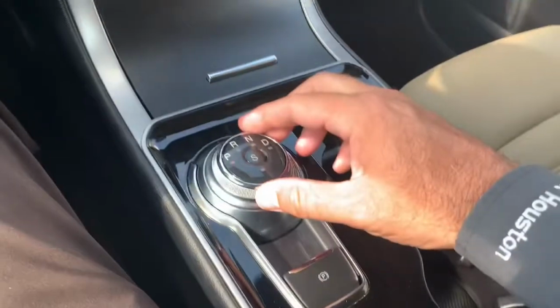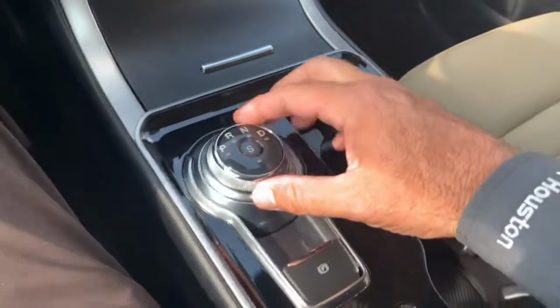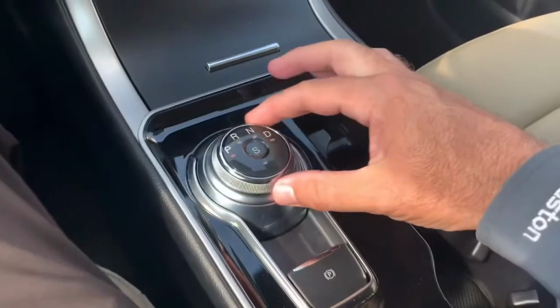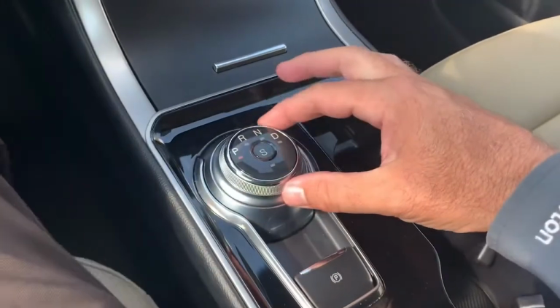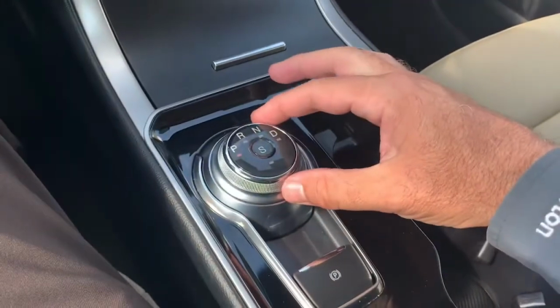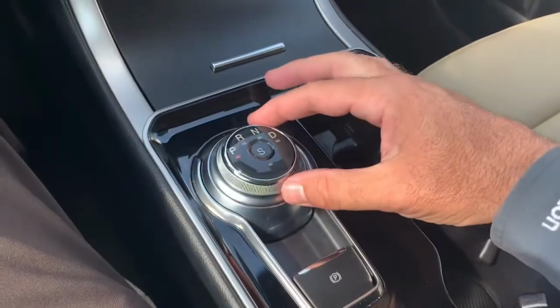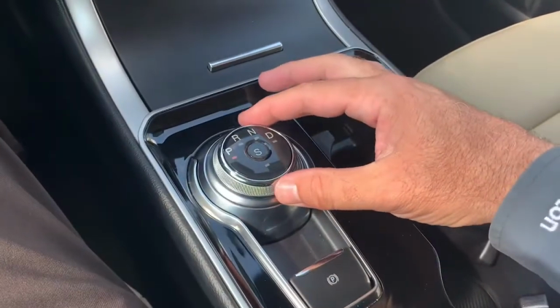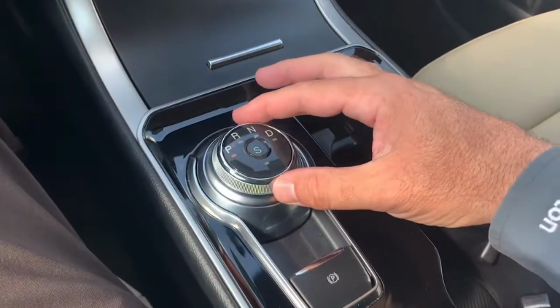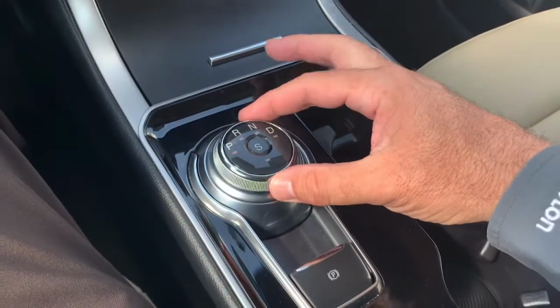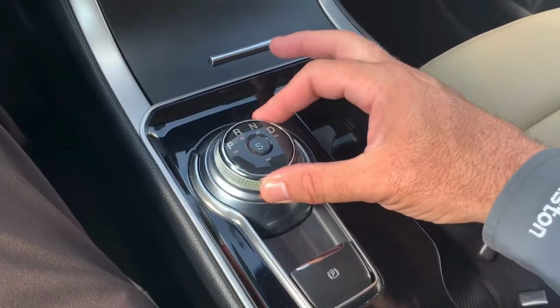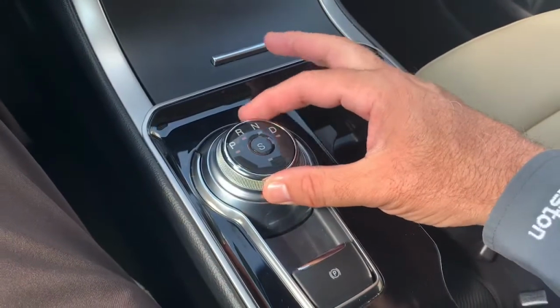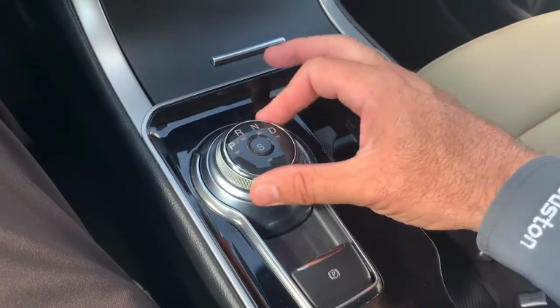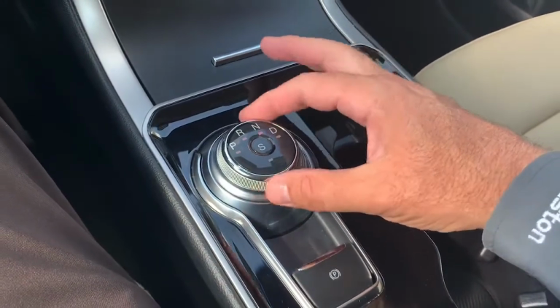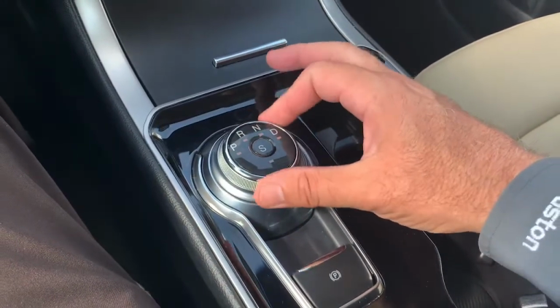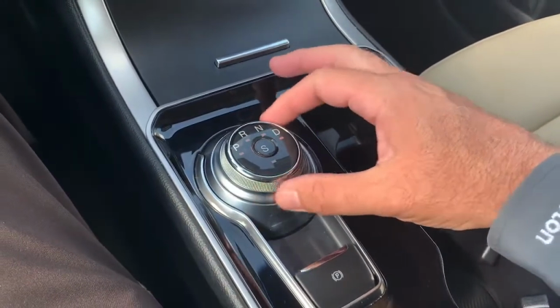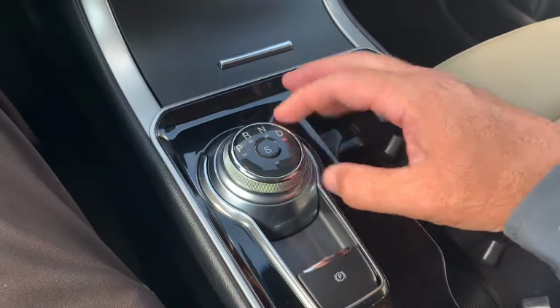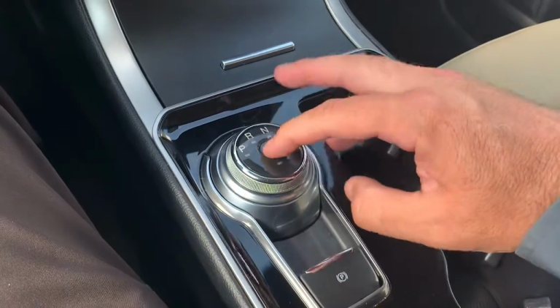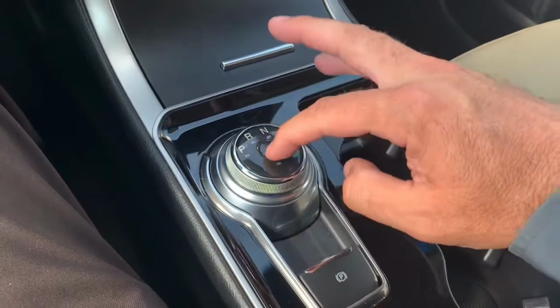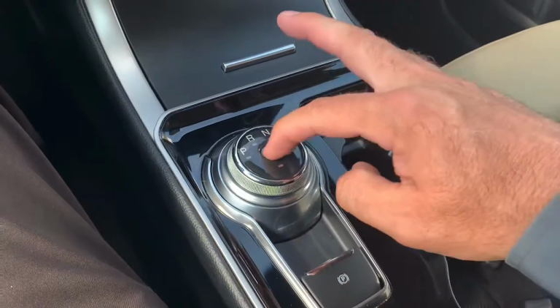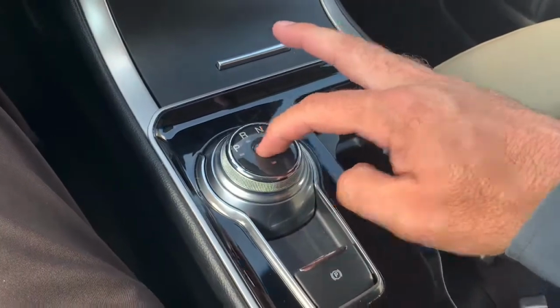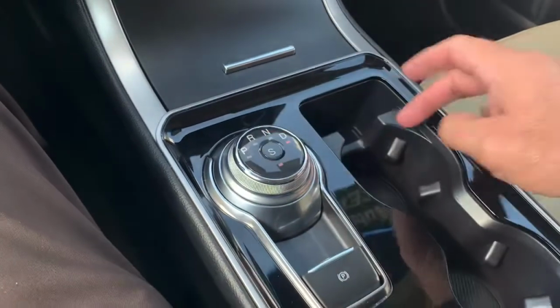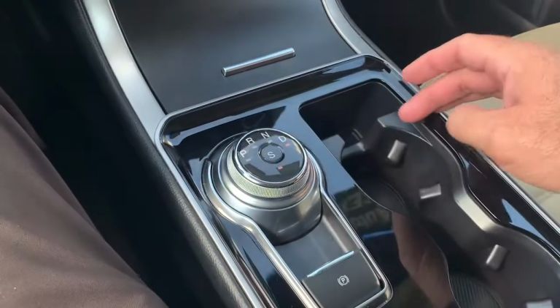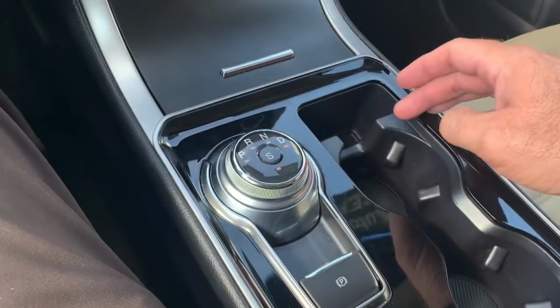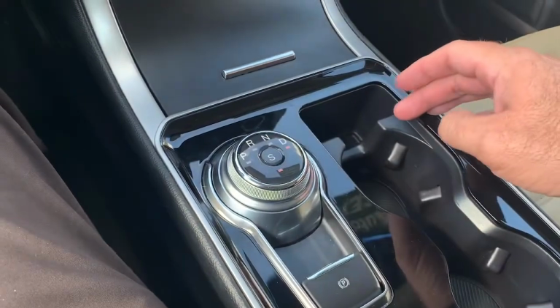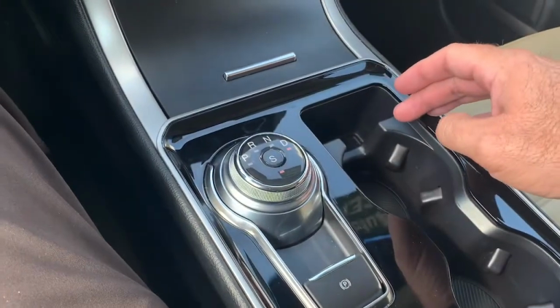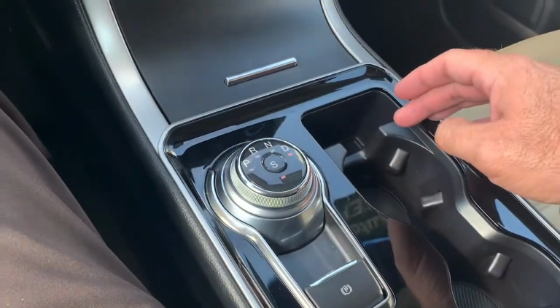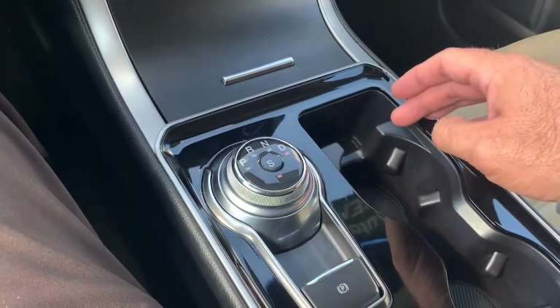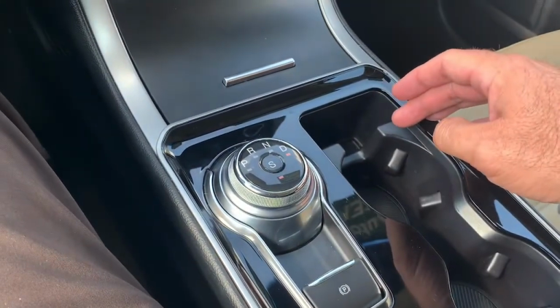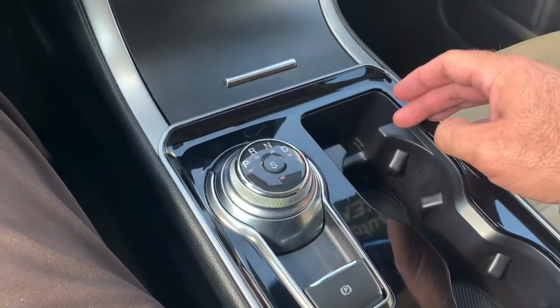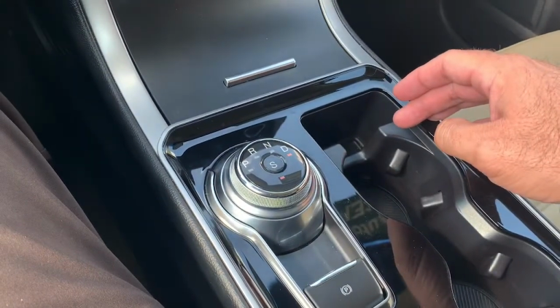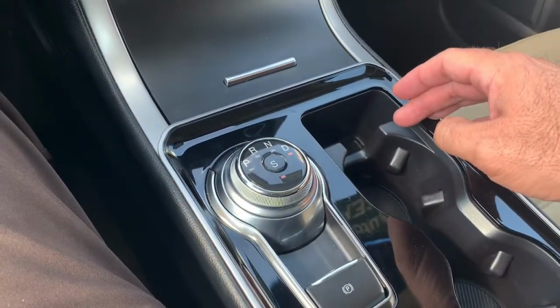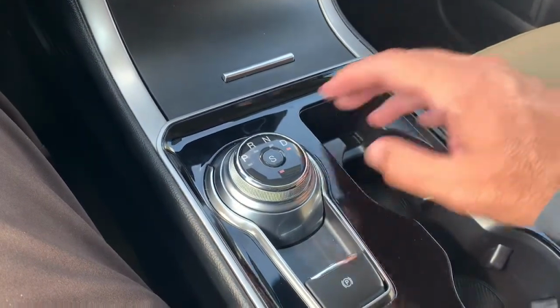It's got the print knob — so park, reverse, neutral, drive — and then there's sport mode right here, which makes the car a little bit more aggressive.